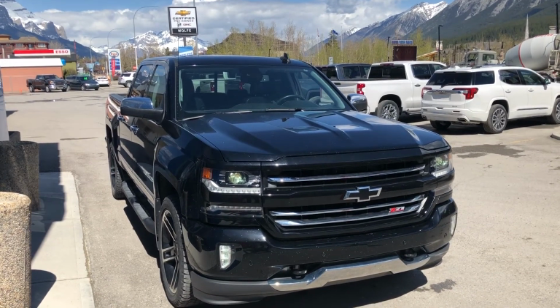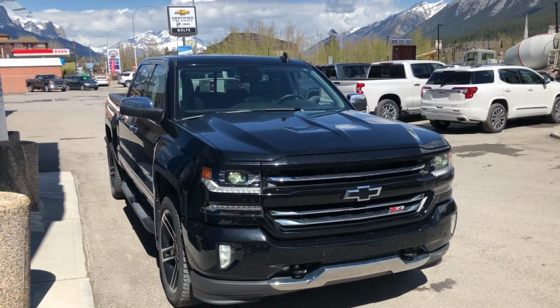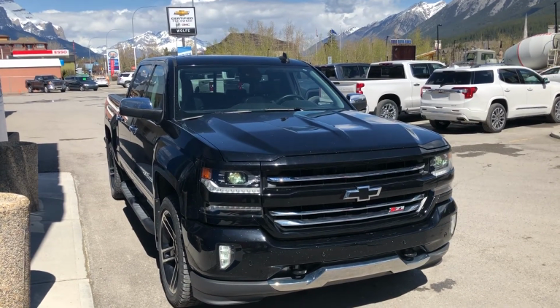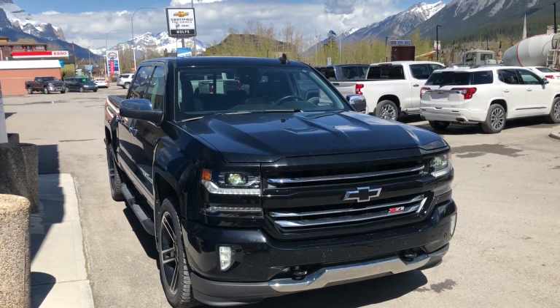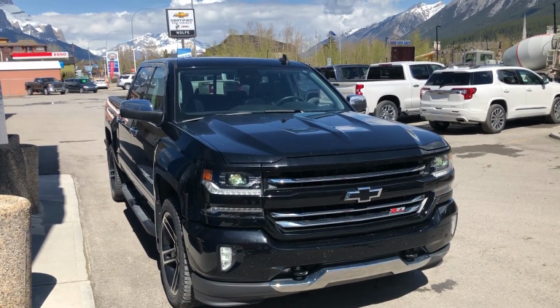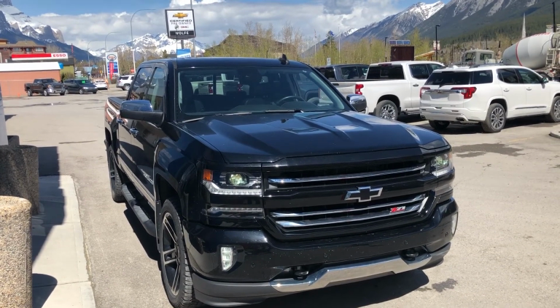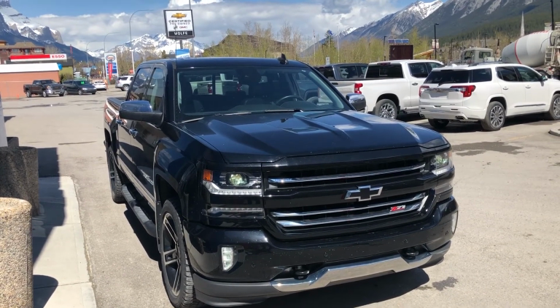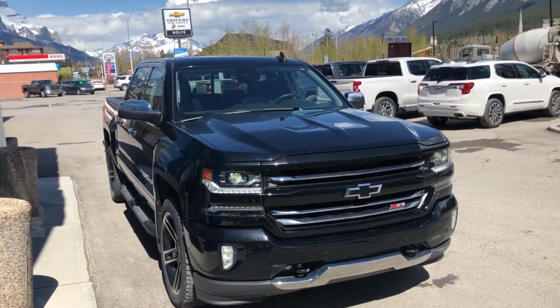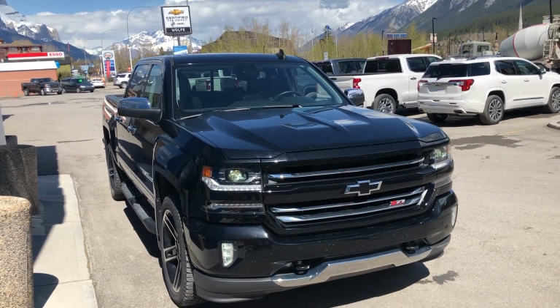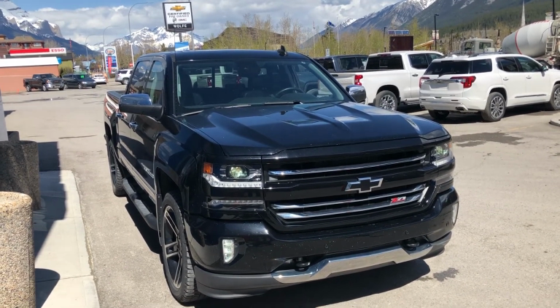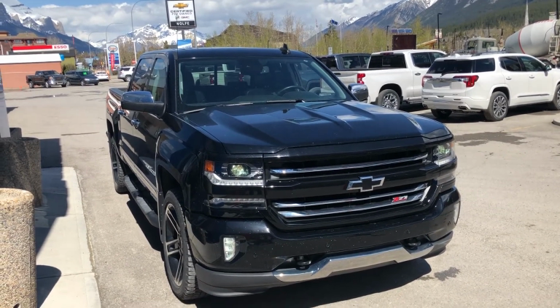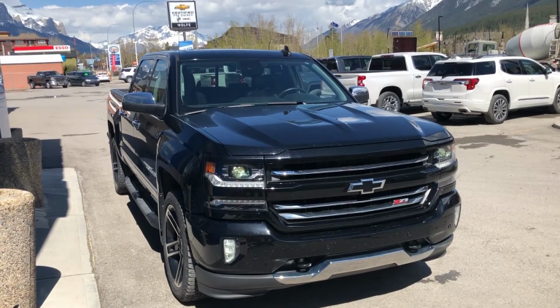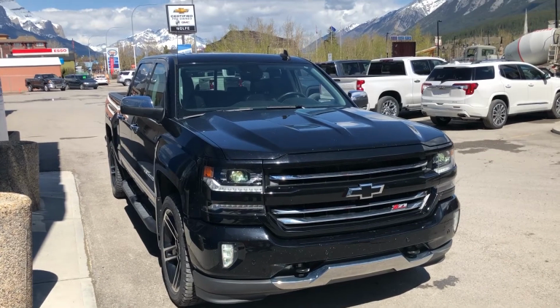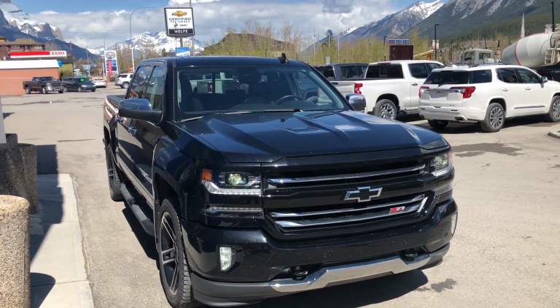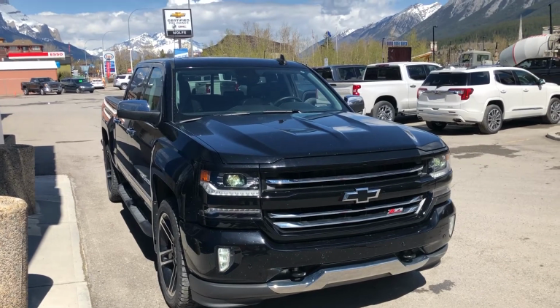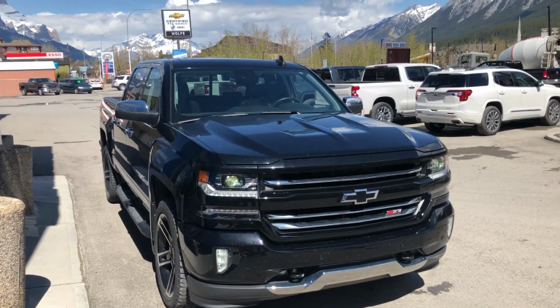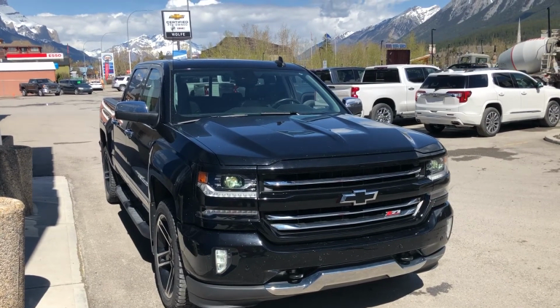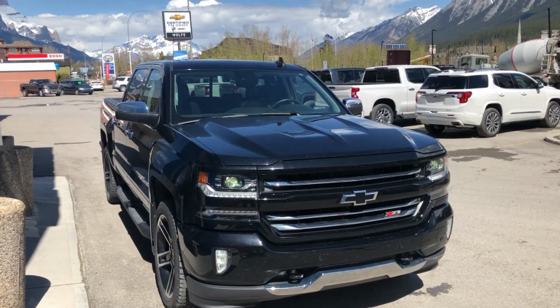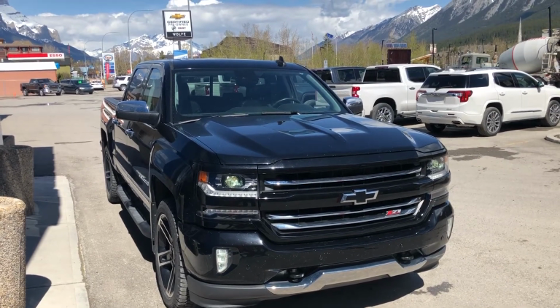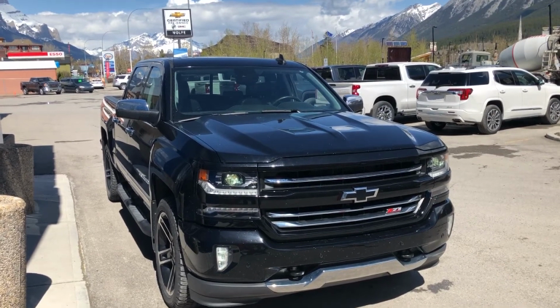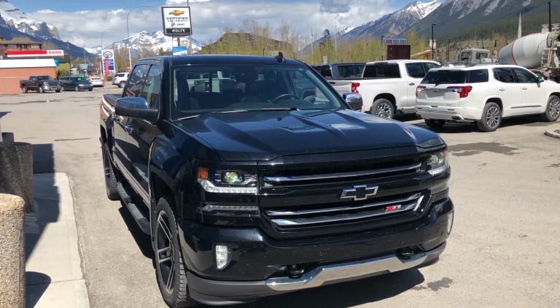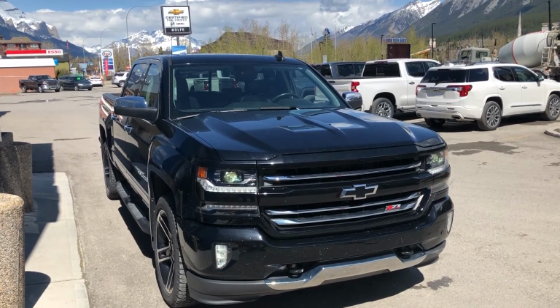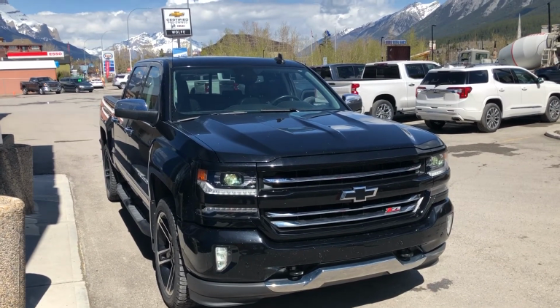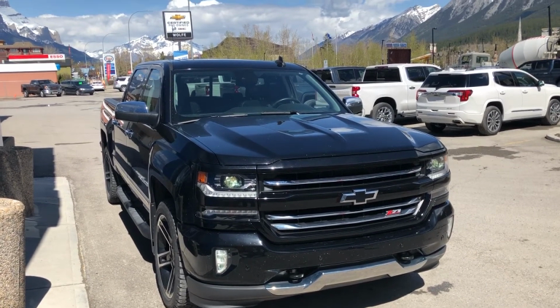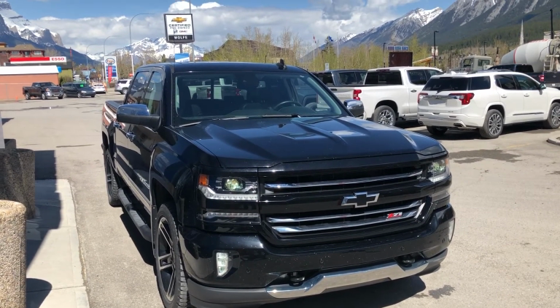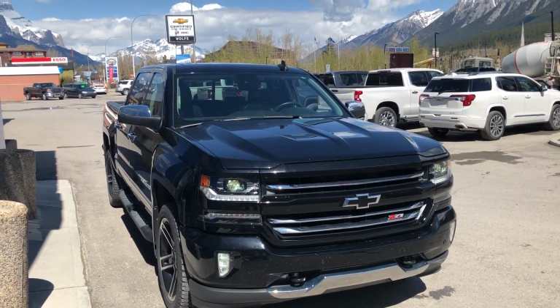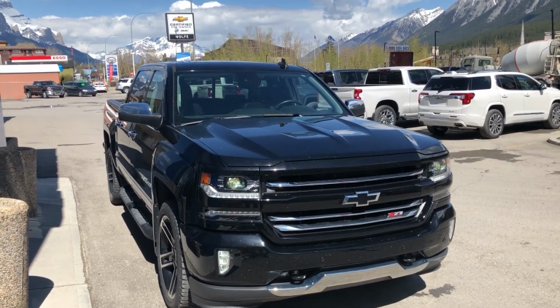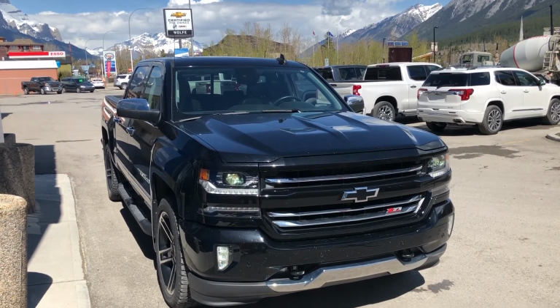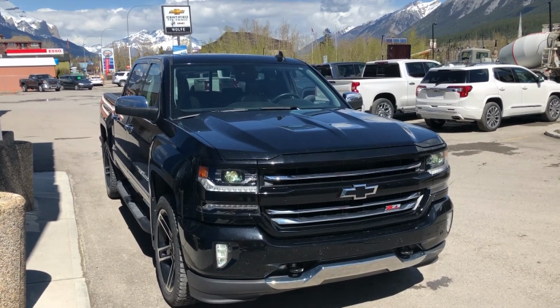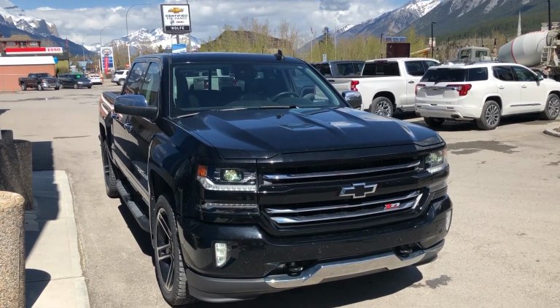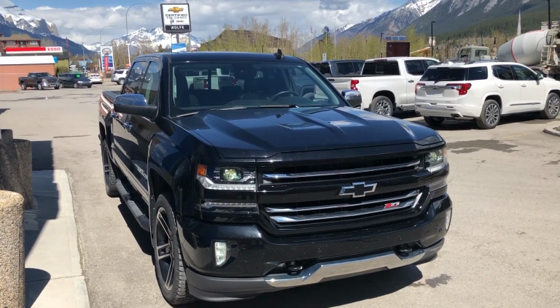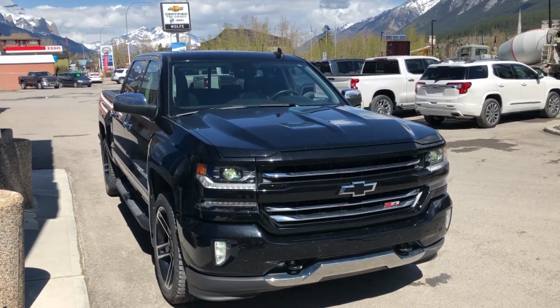Hello and welcome to Wolf Canmore. Today we're looking at a 2017 Chevy LTZ.